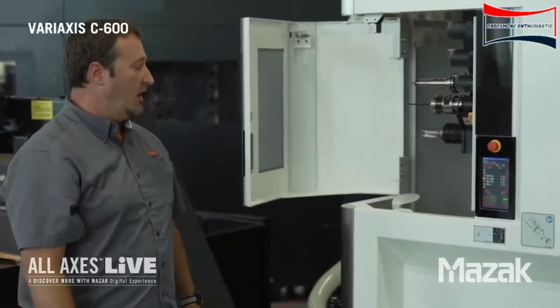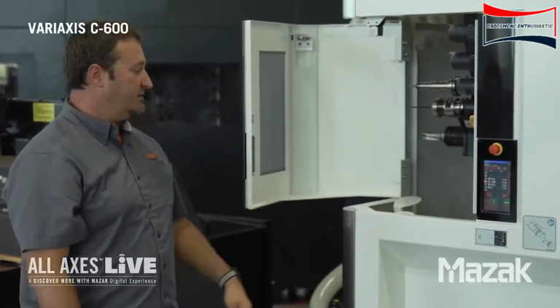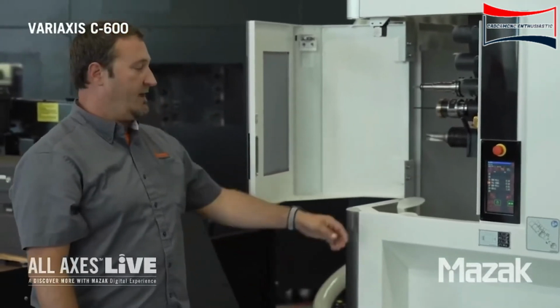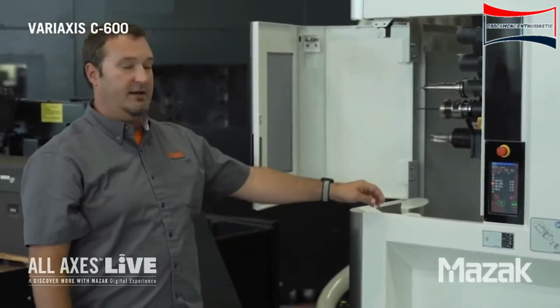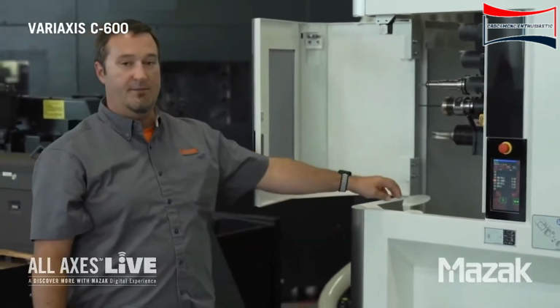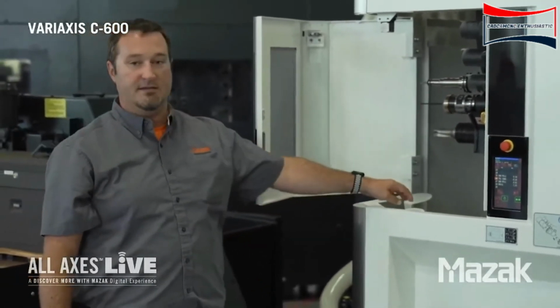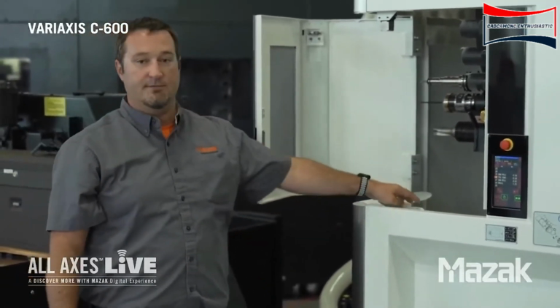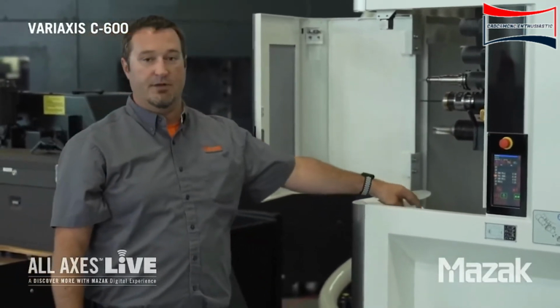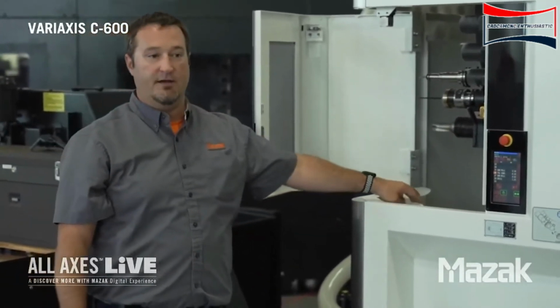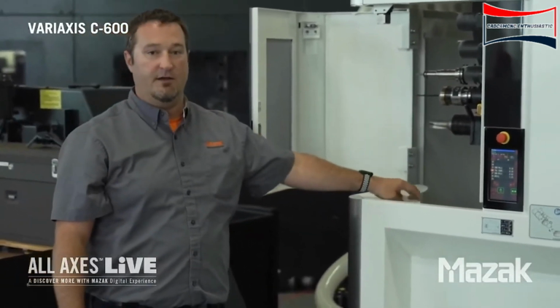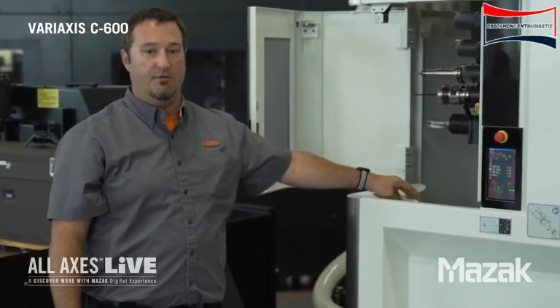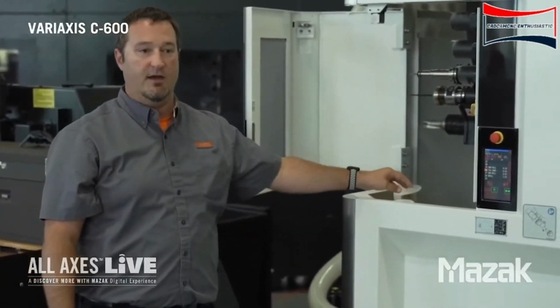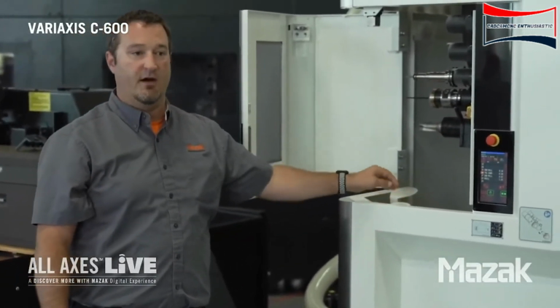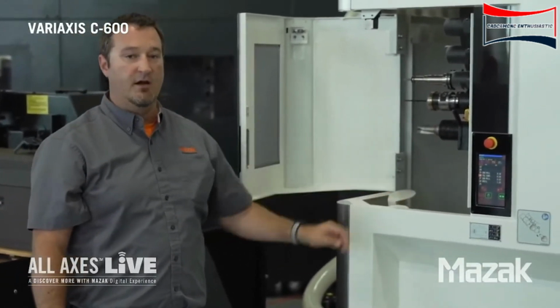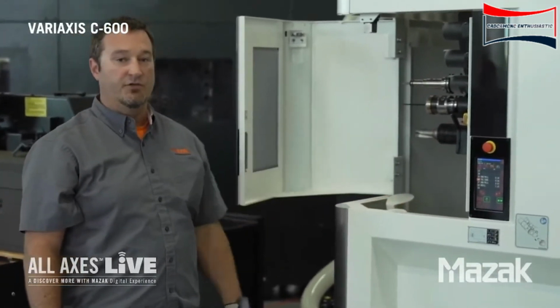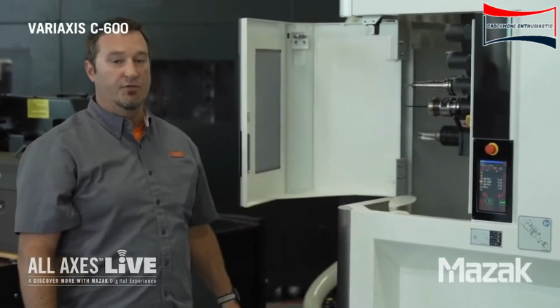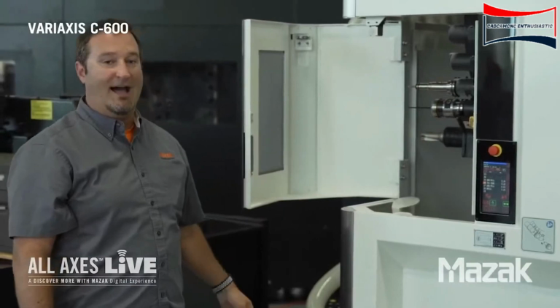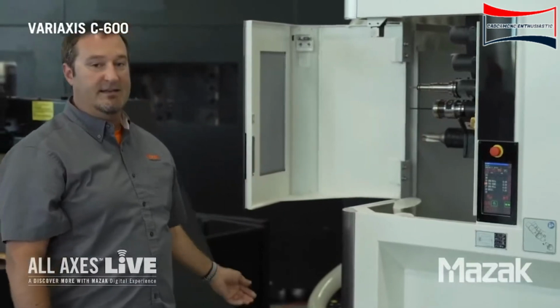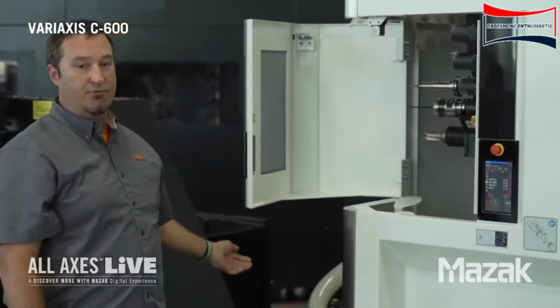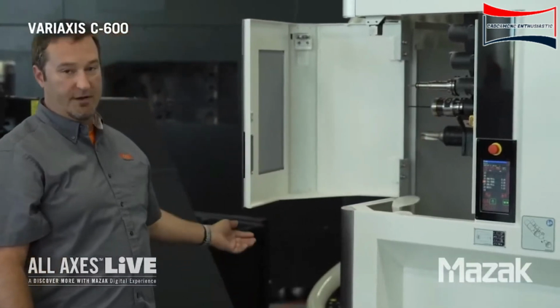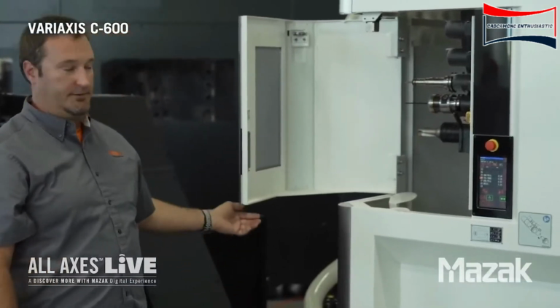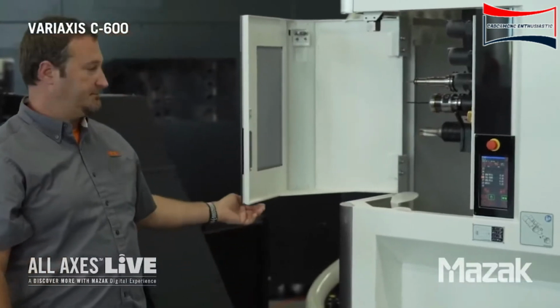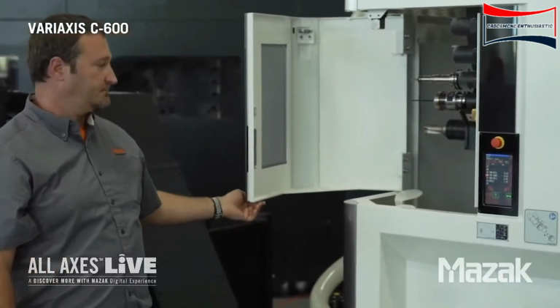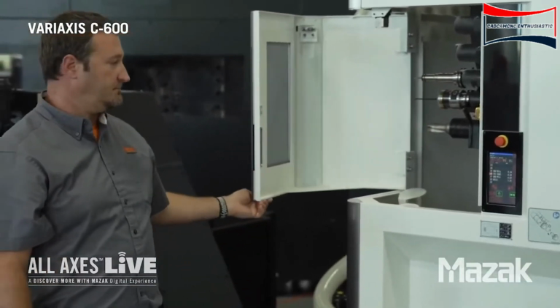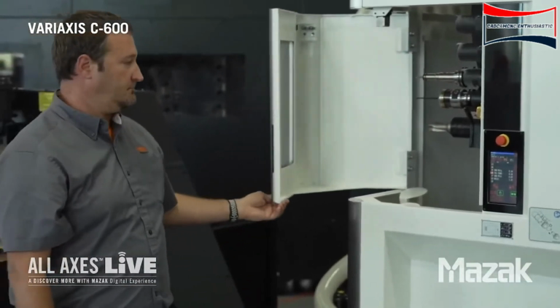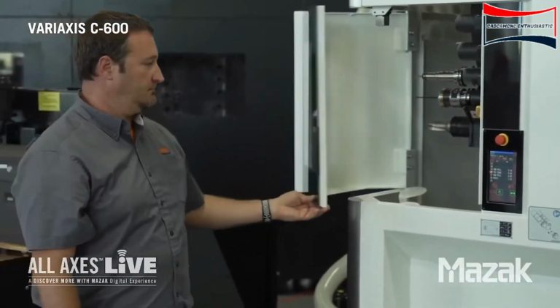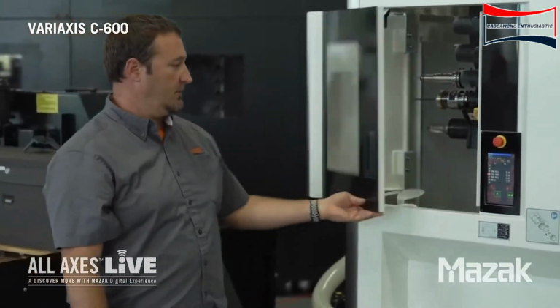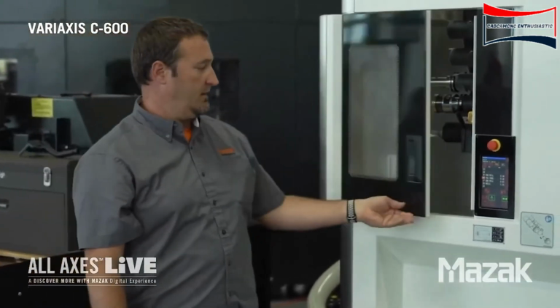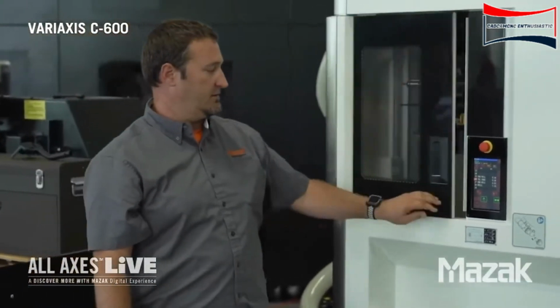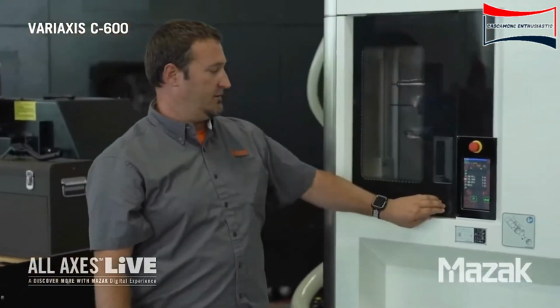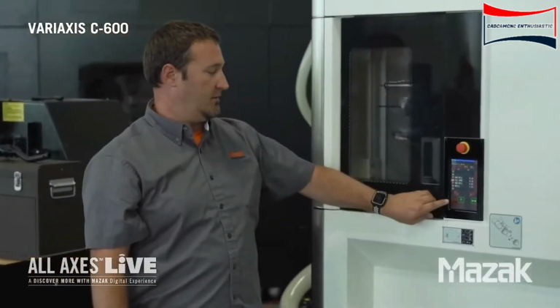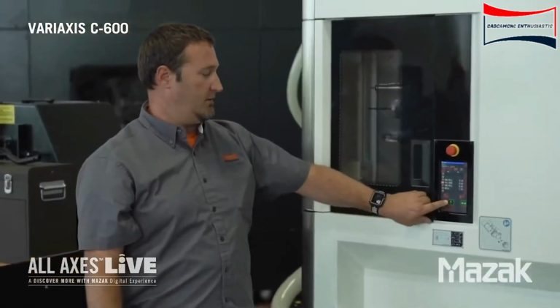Also located in the magazine down here, we have our tool ID reader. I'm going to go ahead and shut the door.